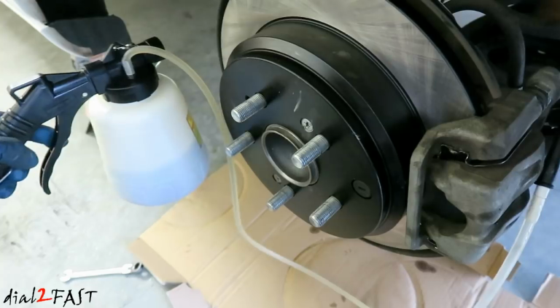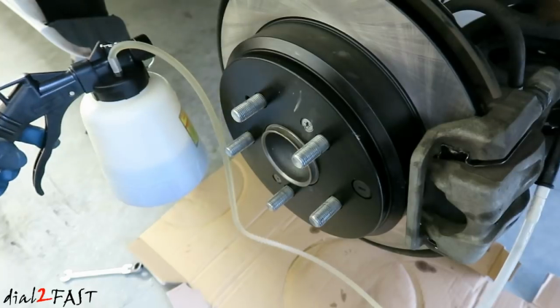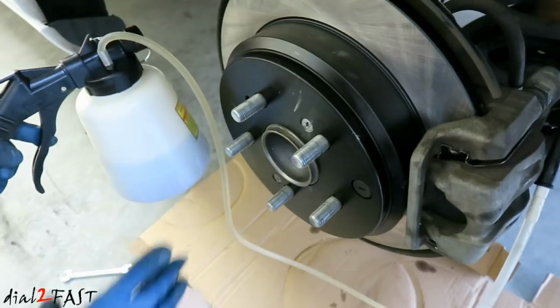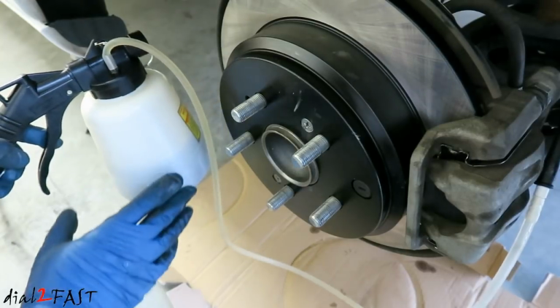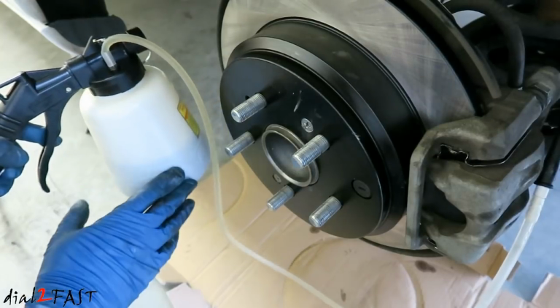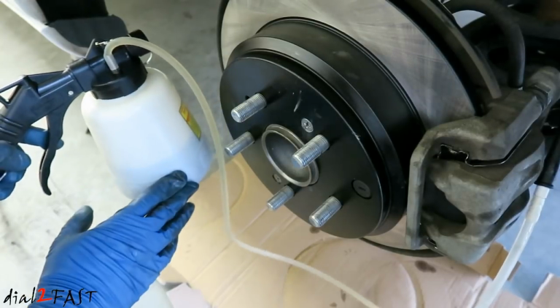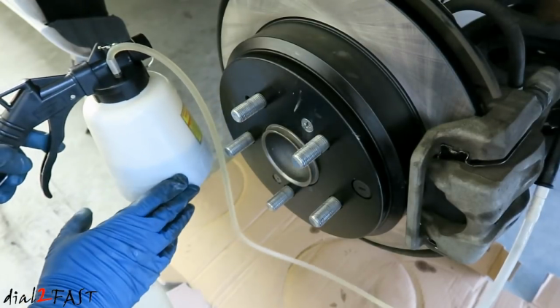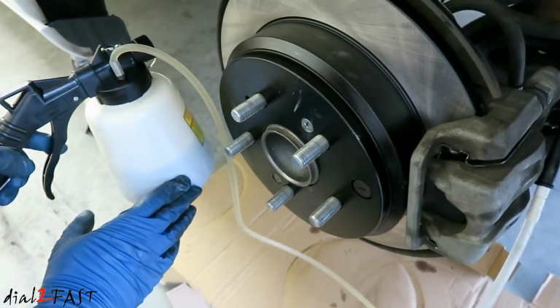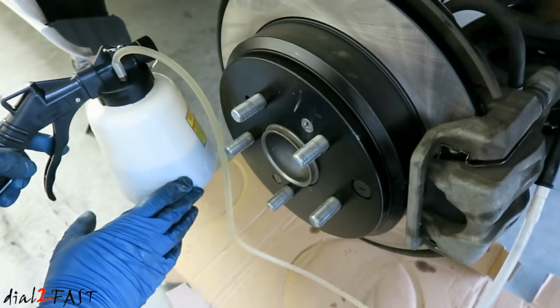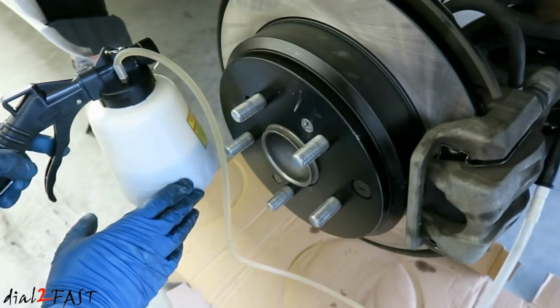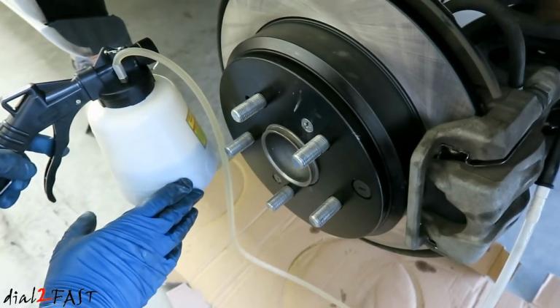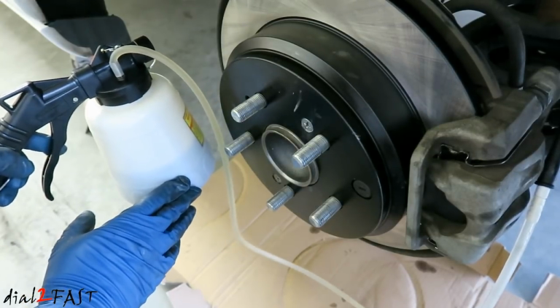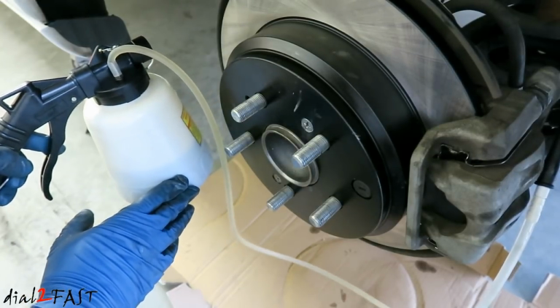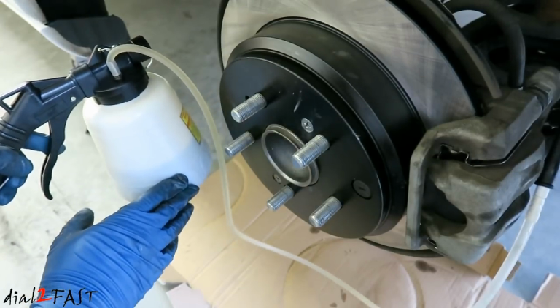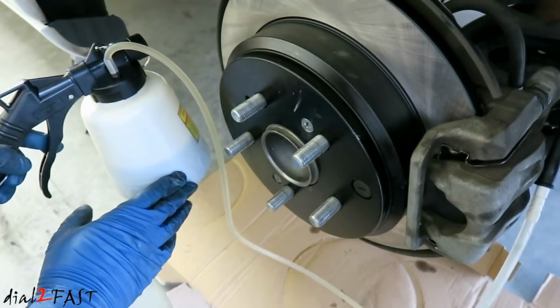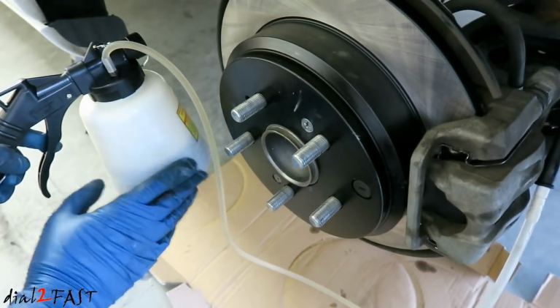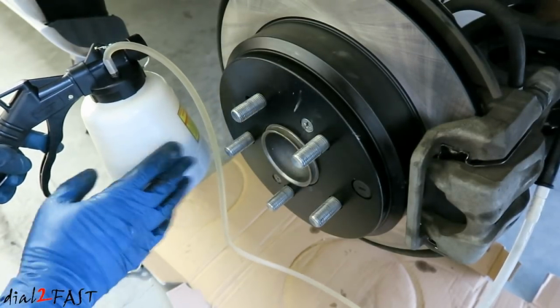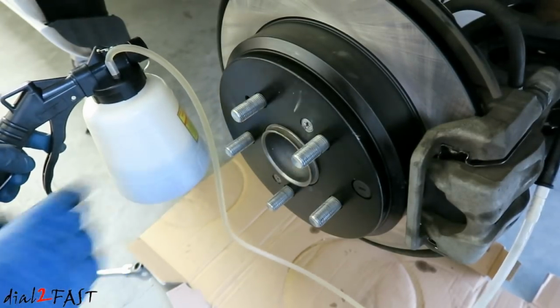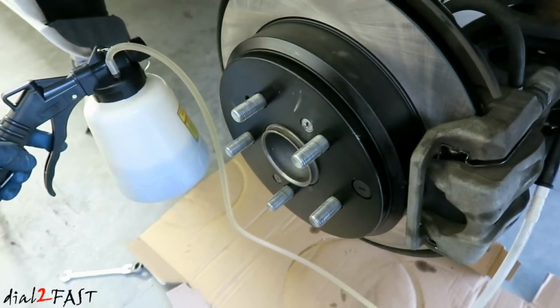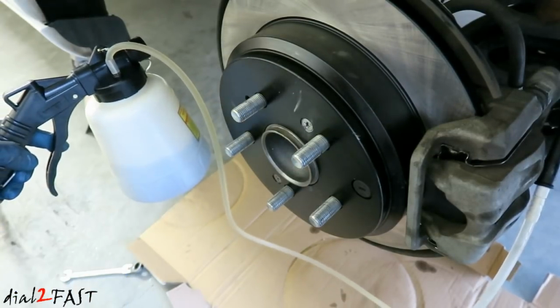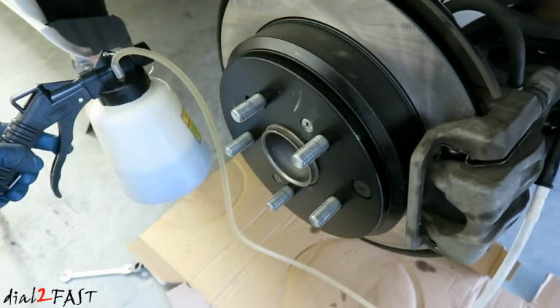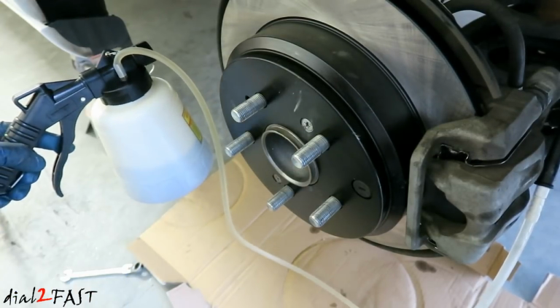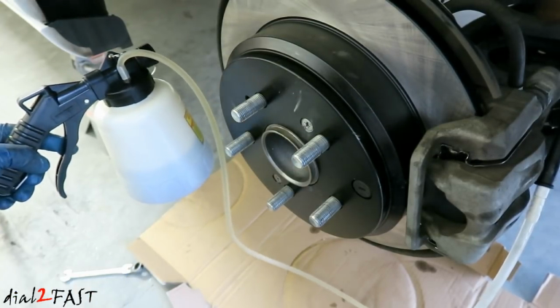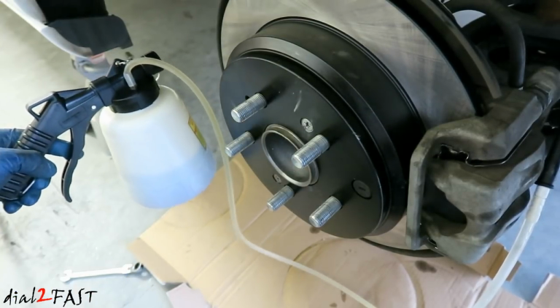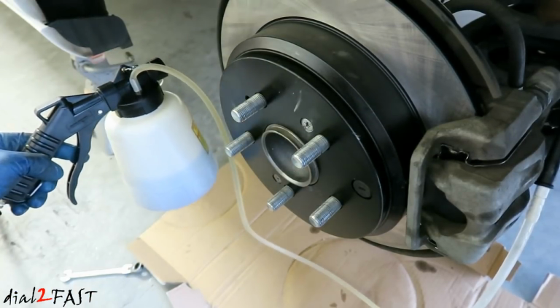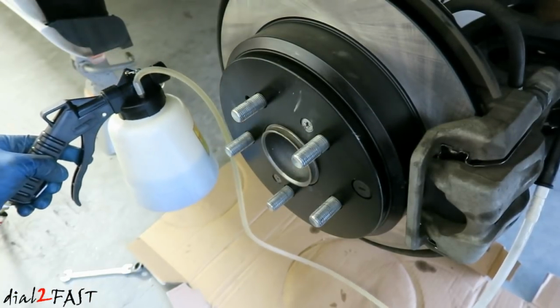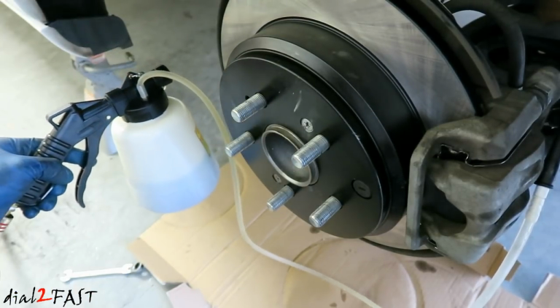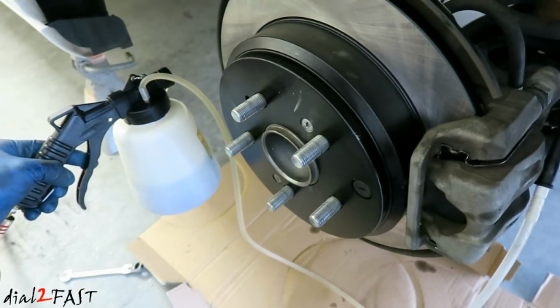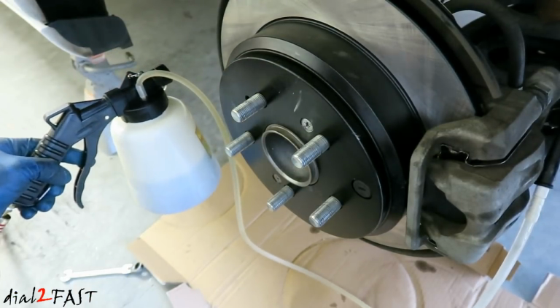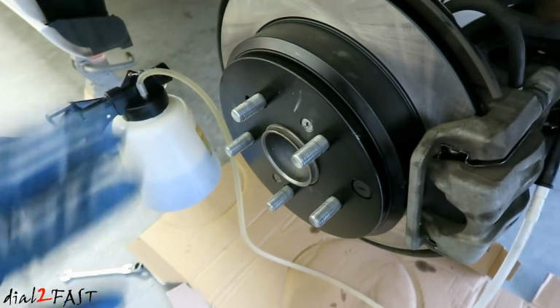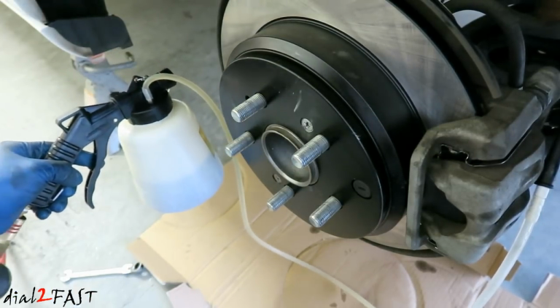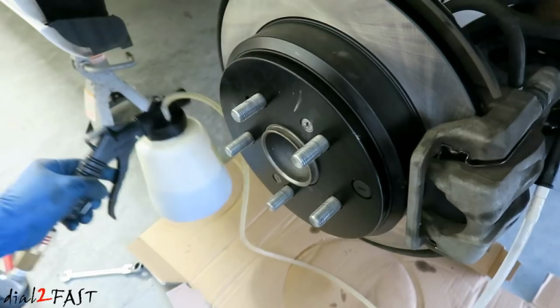I got about 20 fluid ounces of brake fluid in this container and that's for the entire system.